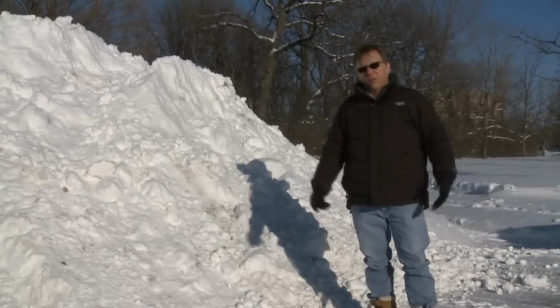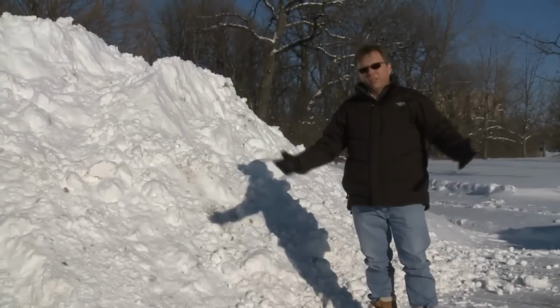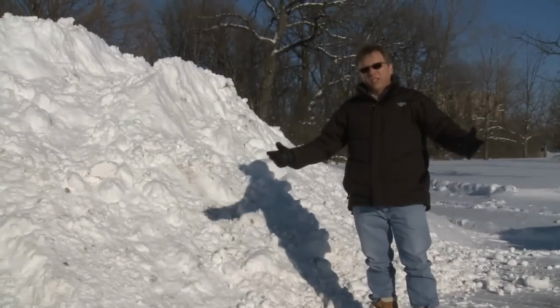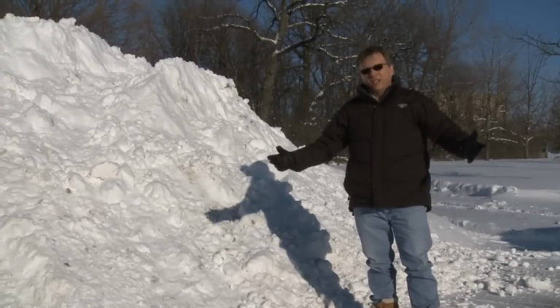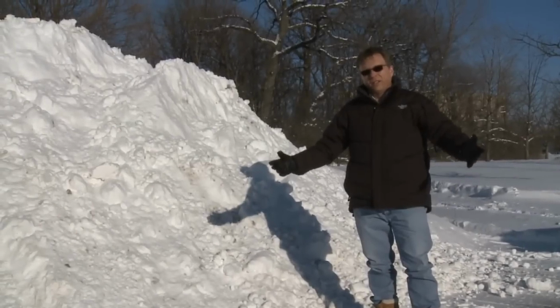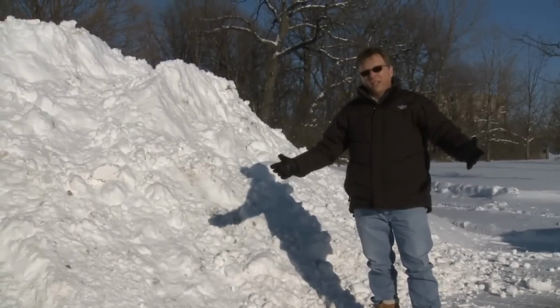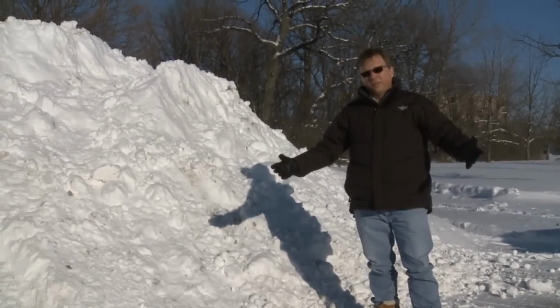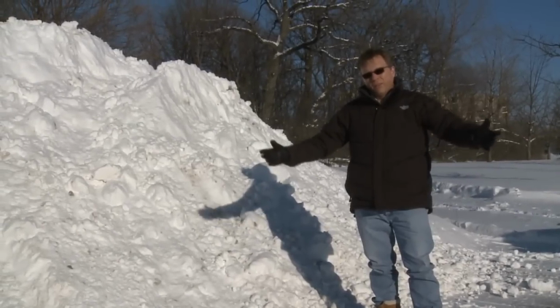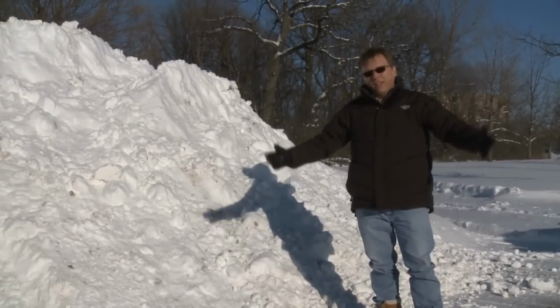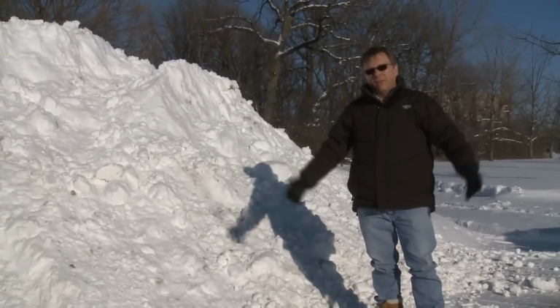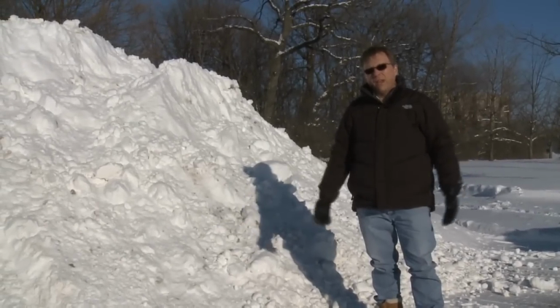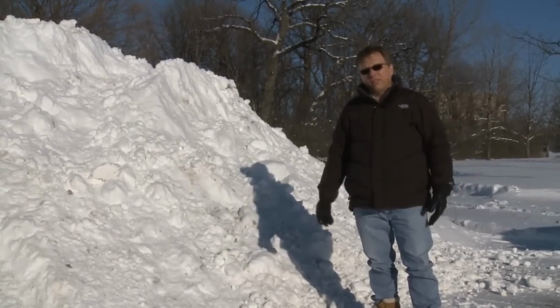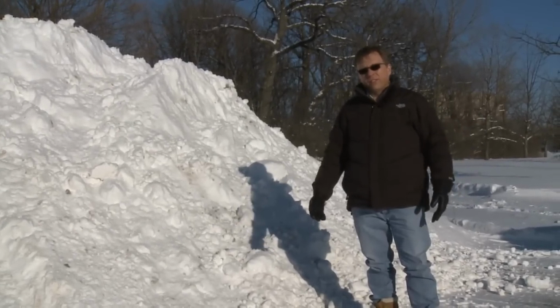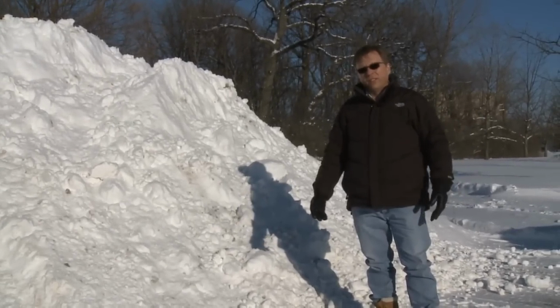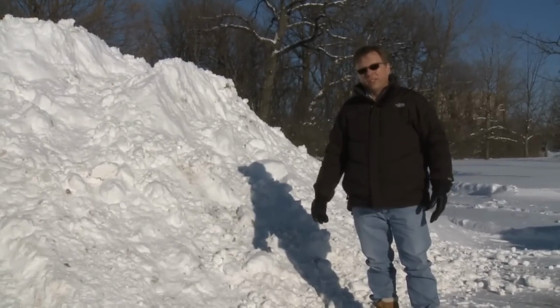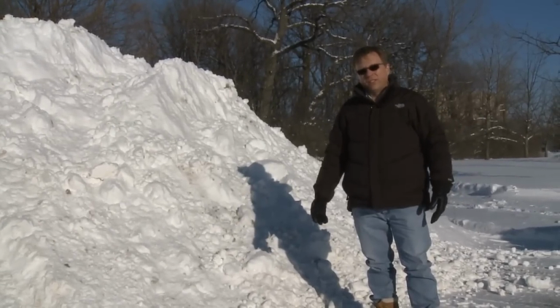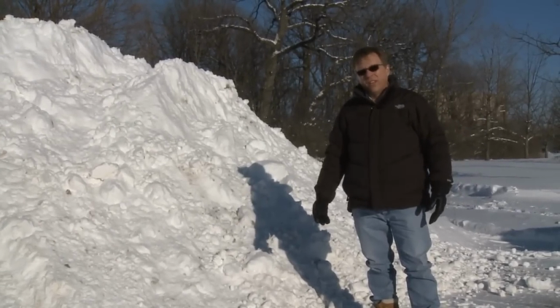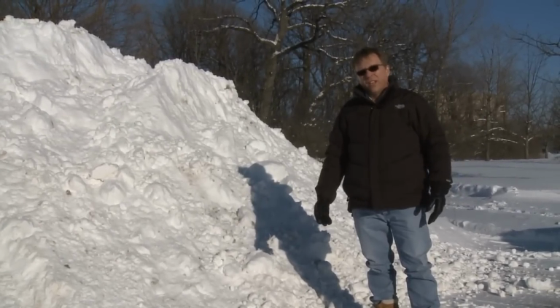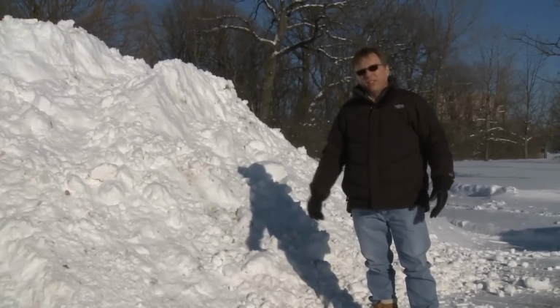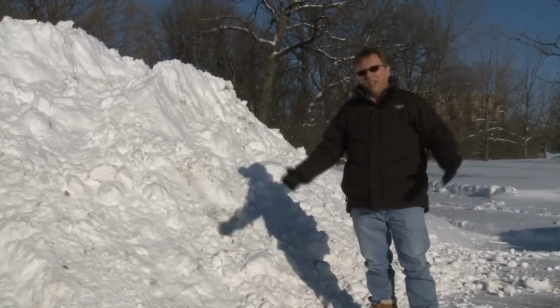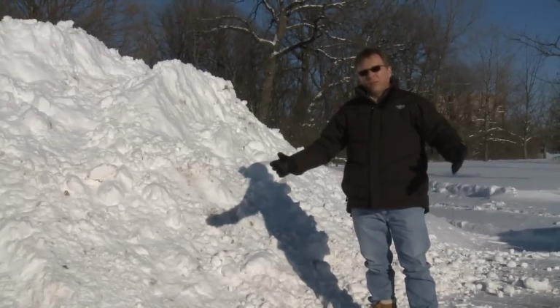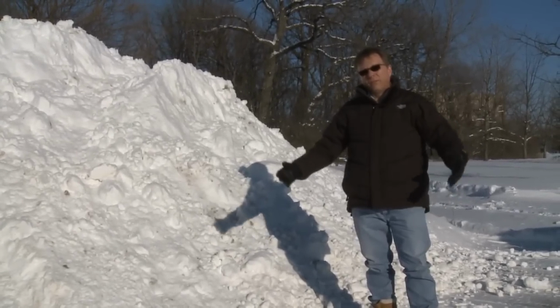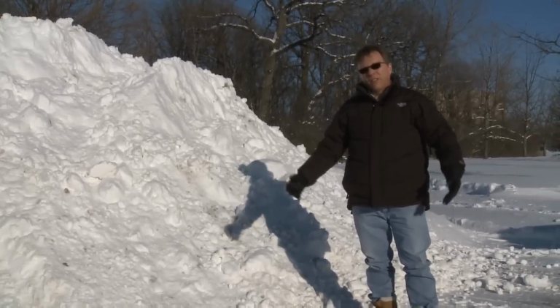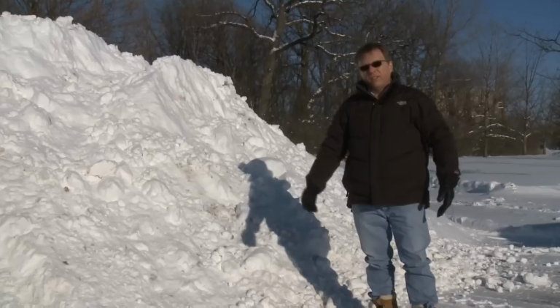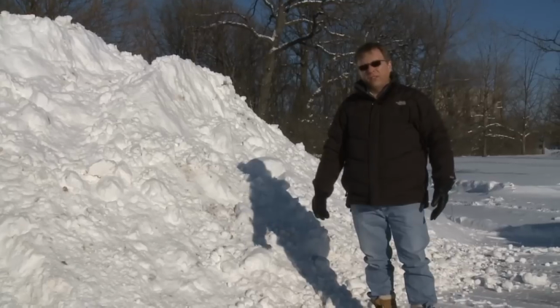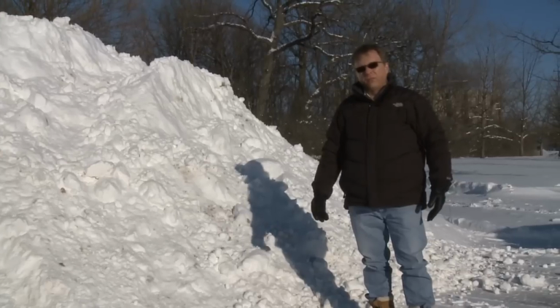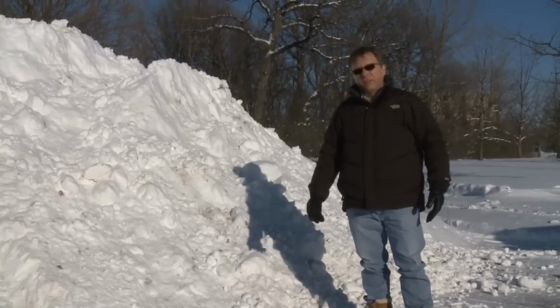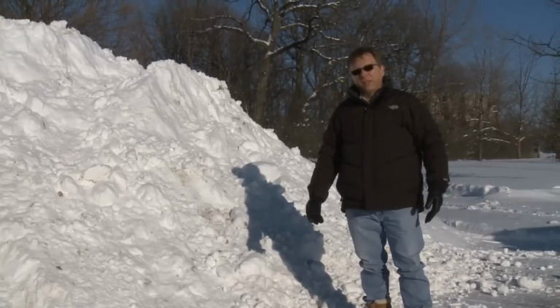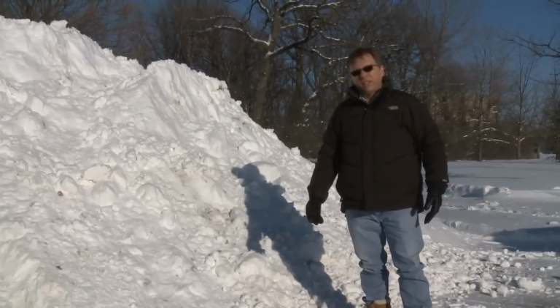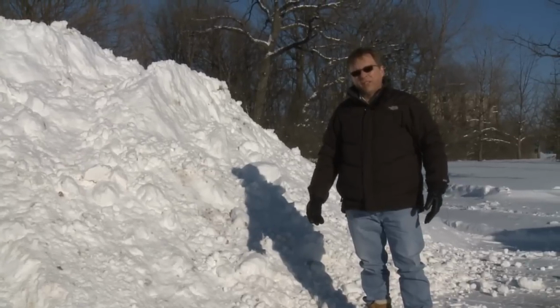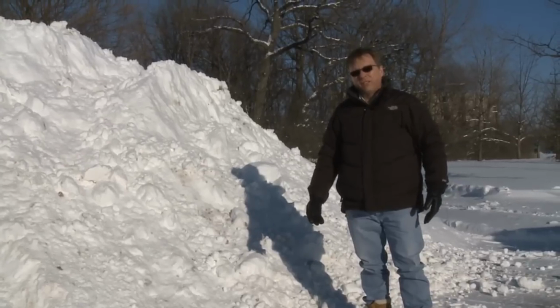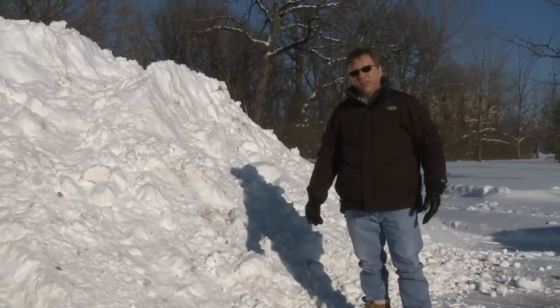Winter's here, and it's provided some hazardous conditions. Let's see how we can prevent ourselves from slipping on the ice and snow.